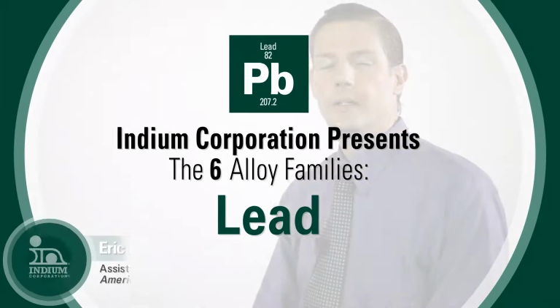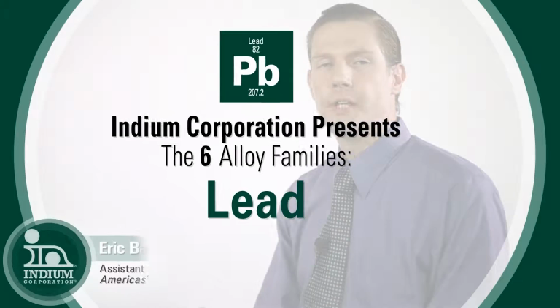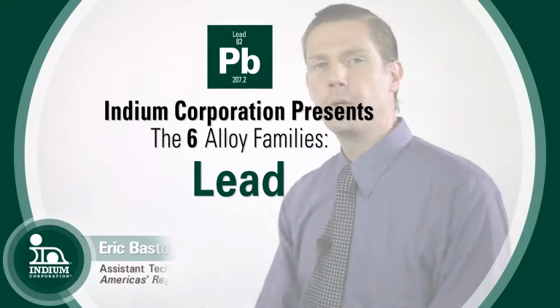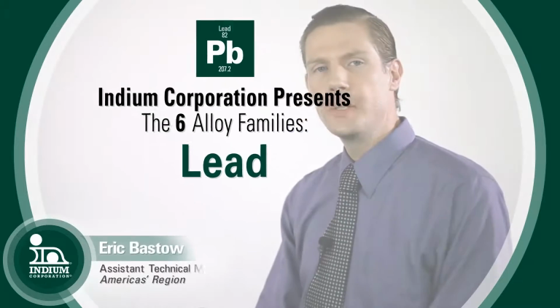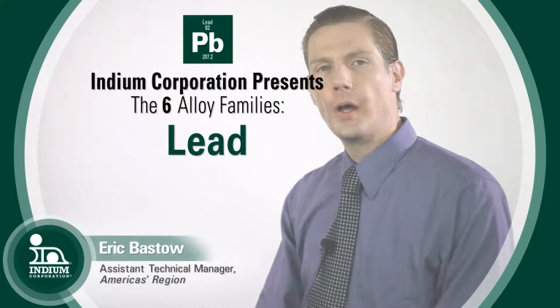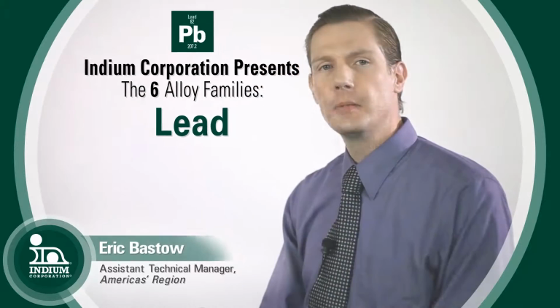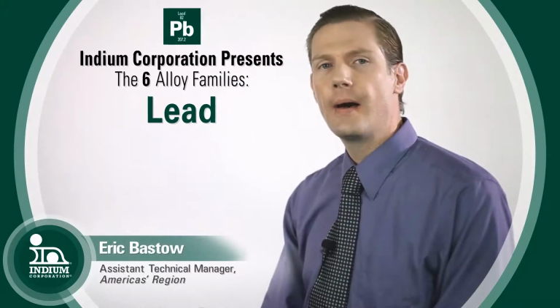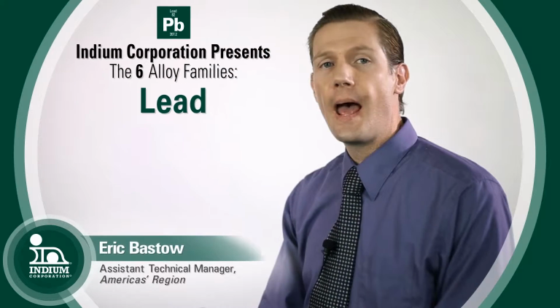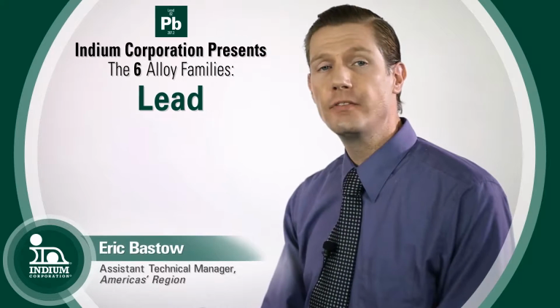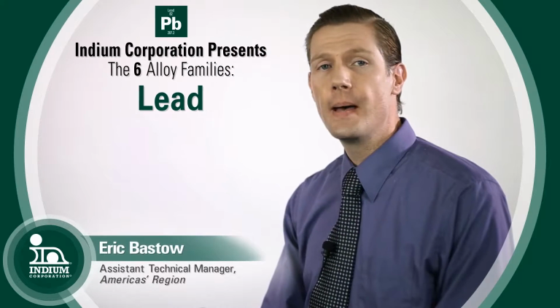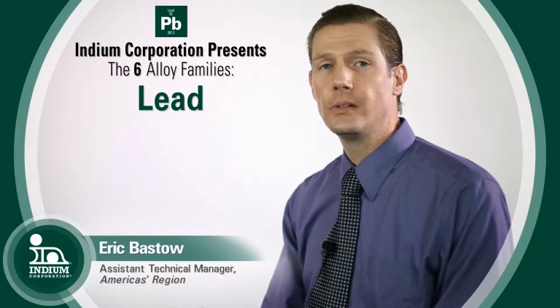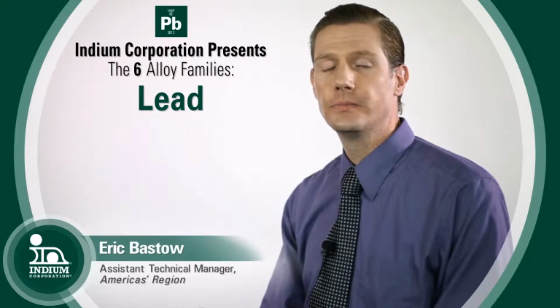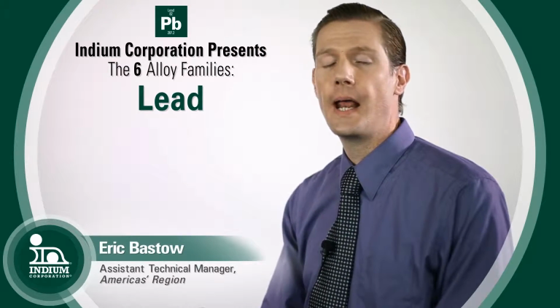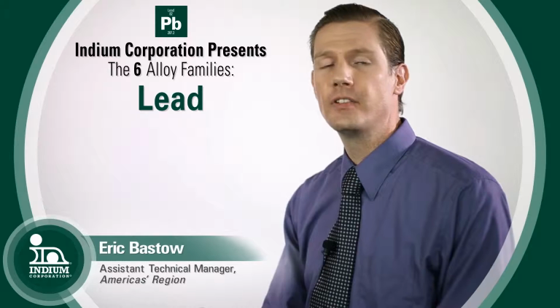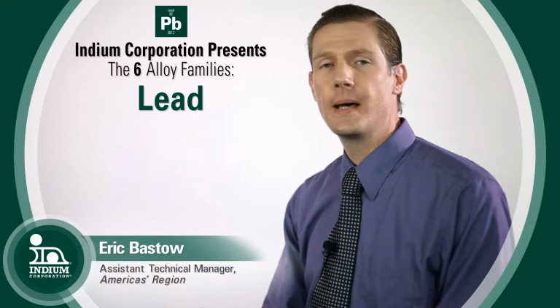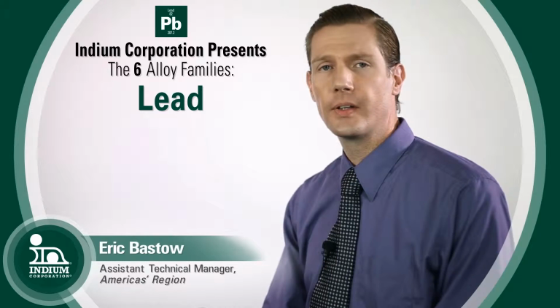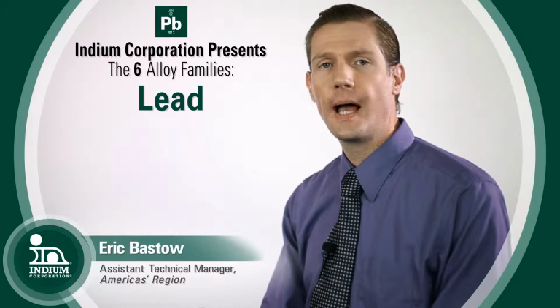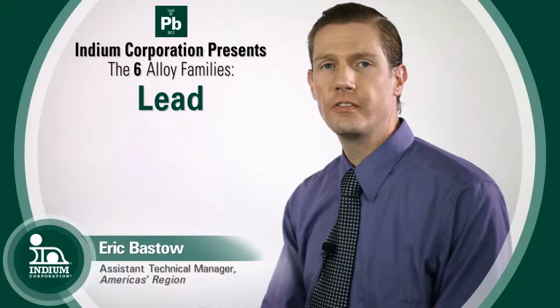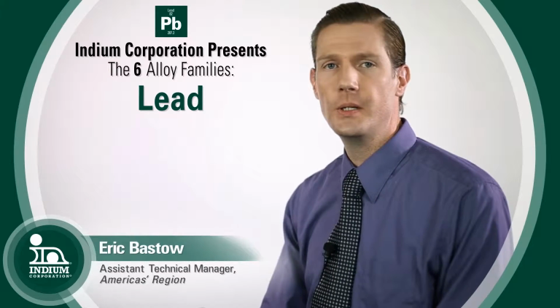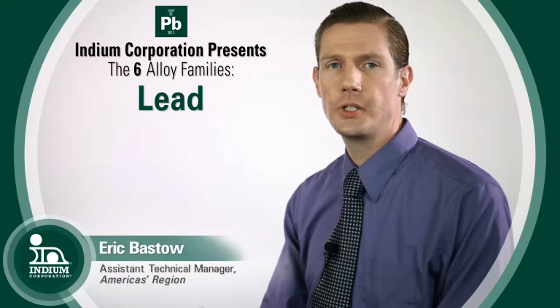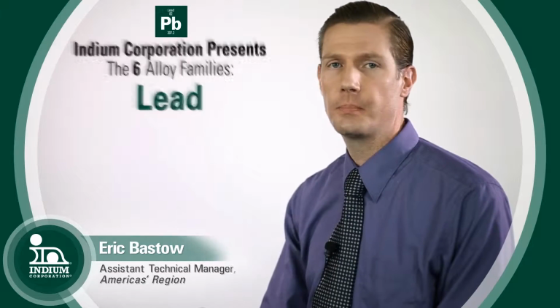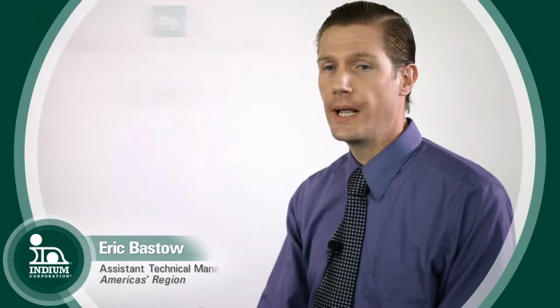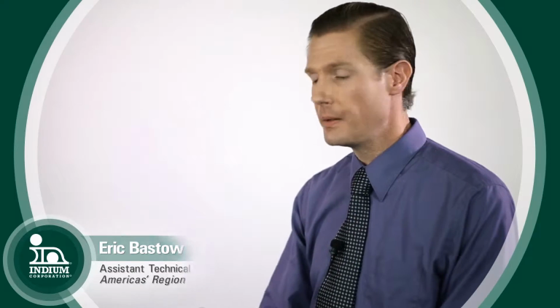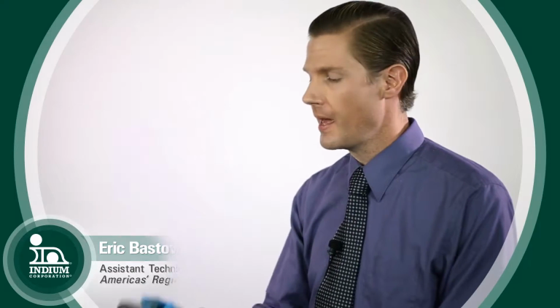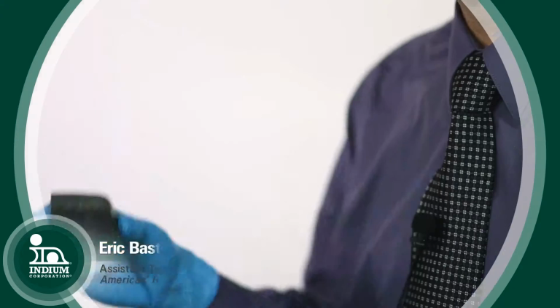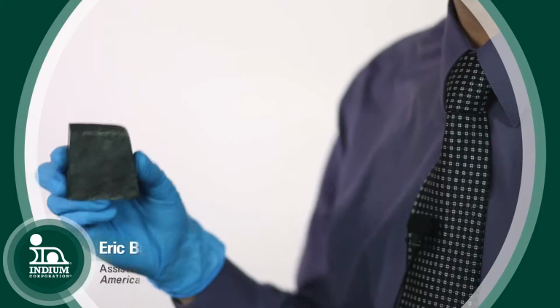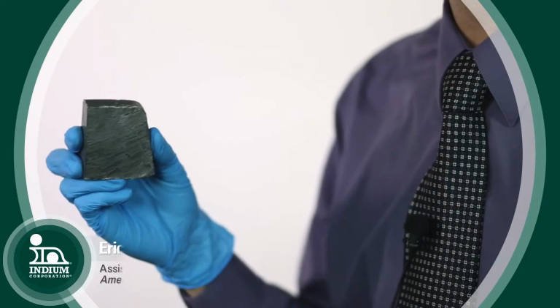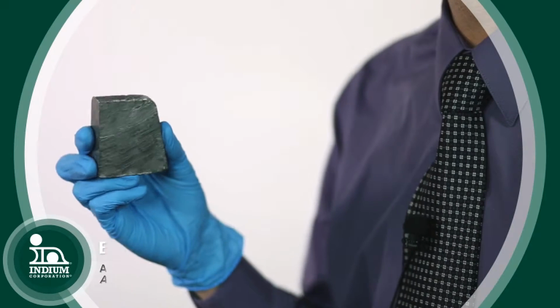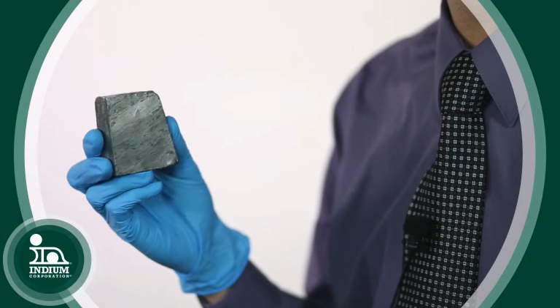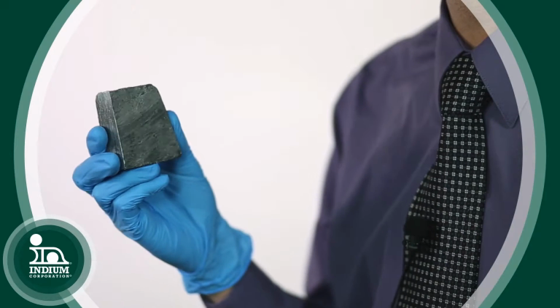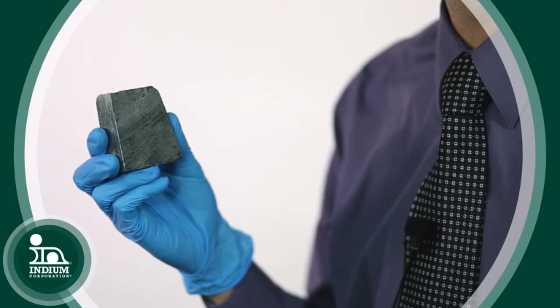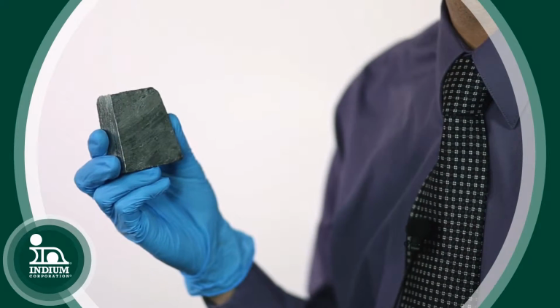Today we're going to be talking about a heavy metal — not heavy metal the kind of music — but a heavy metal: lead.